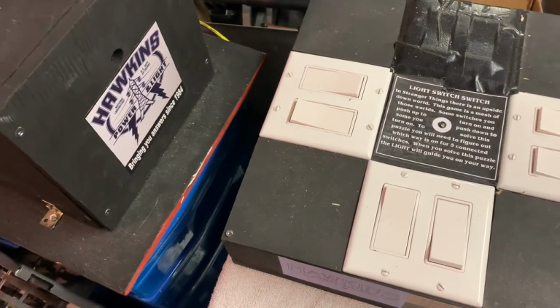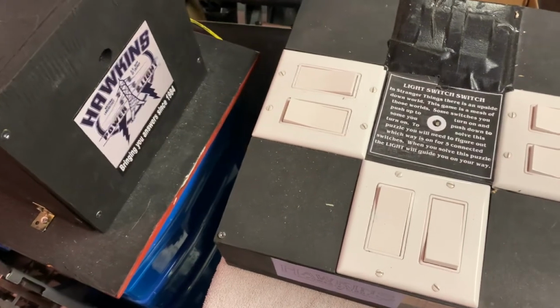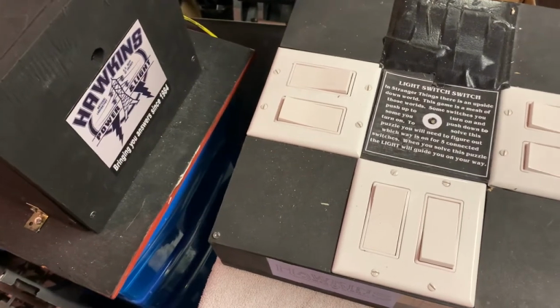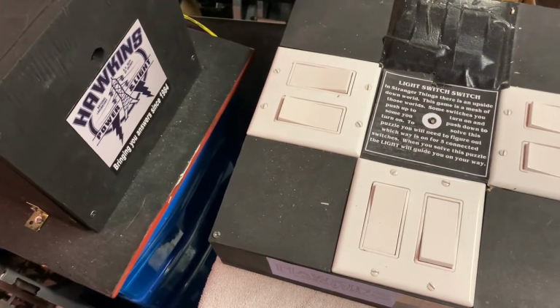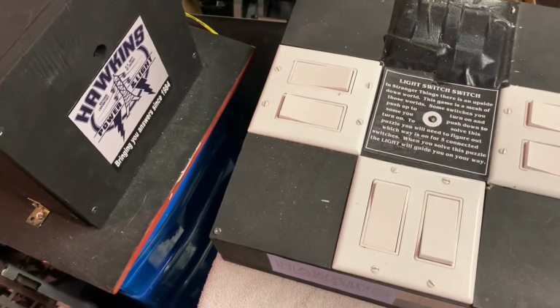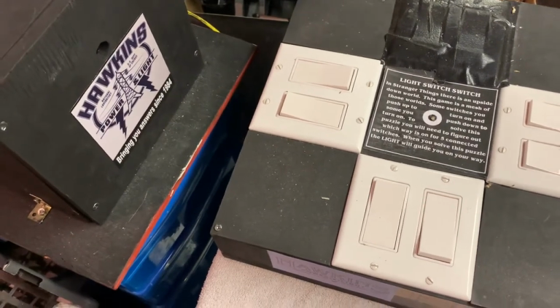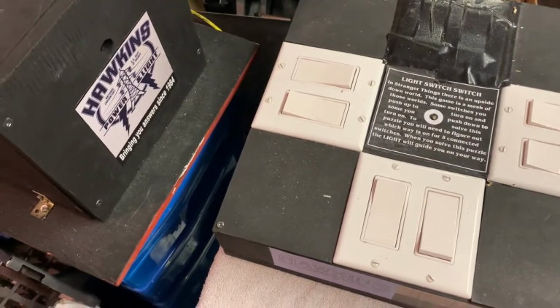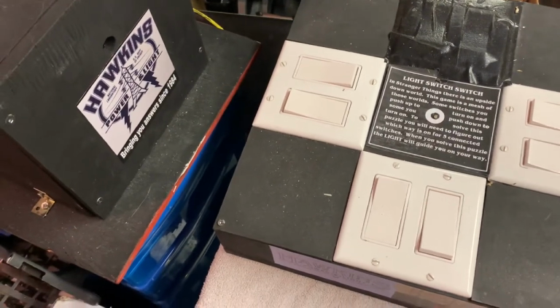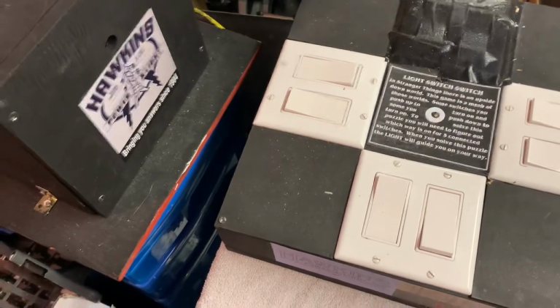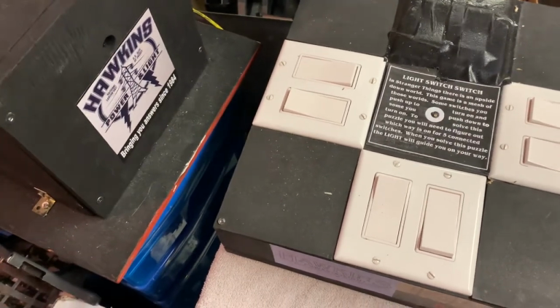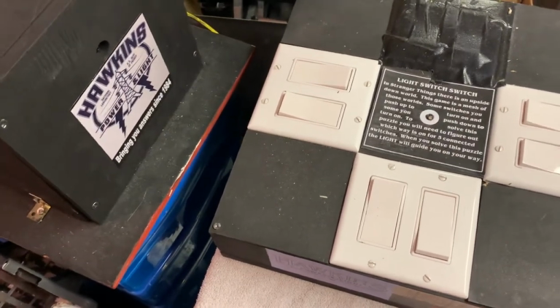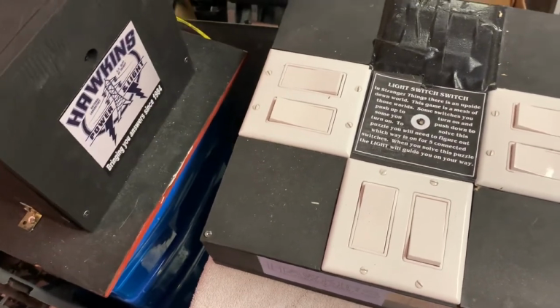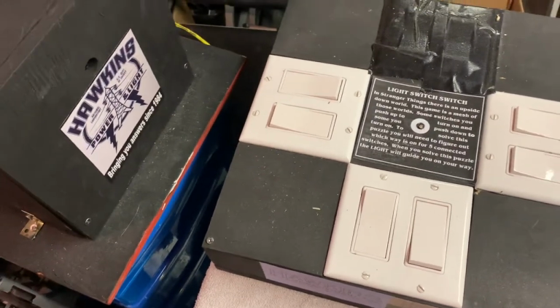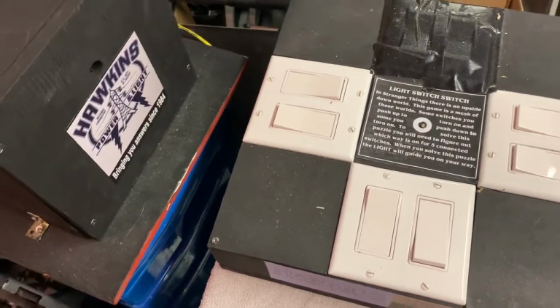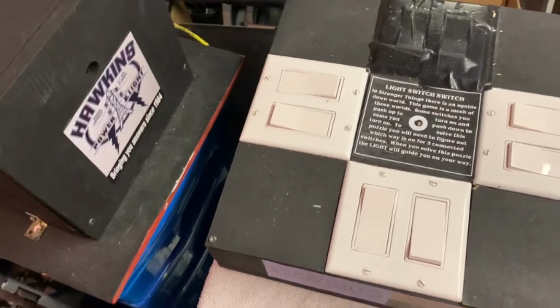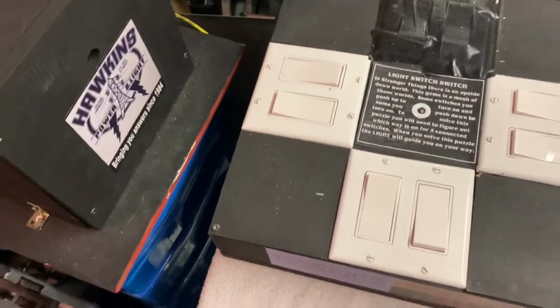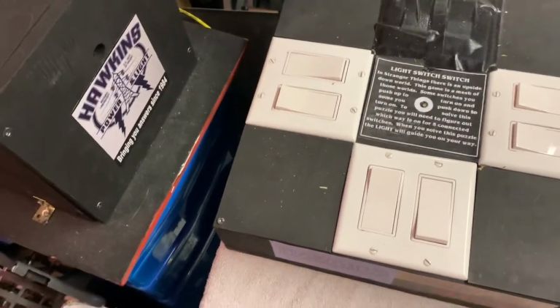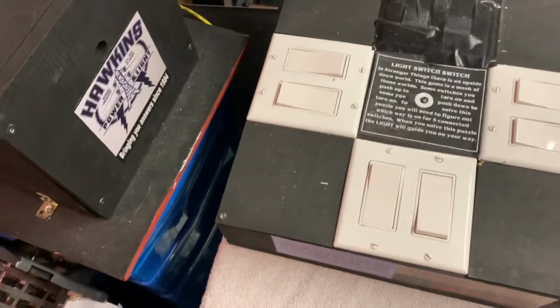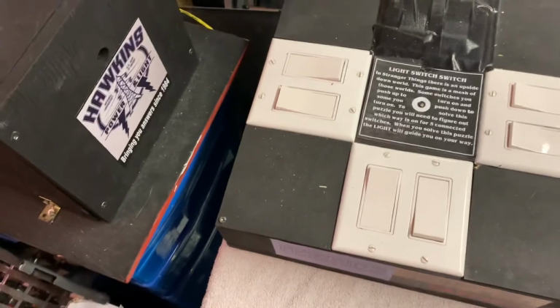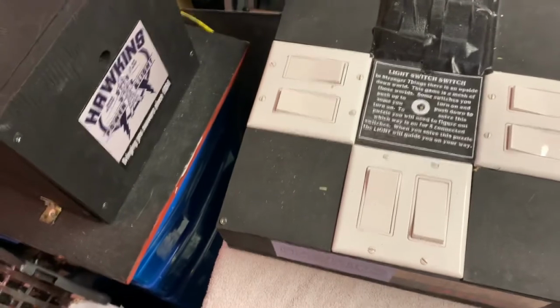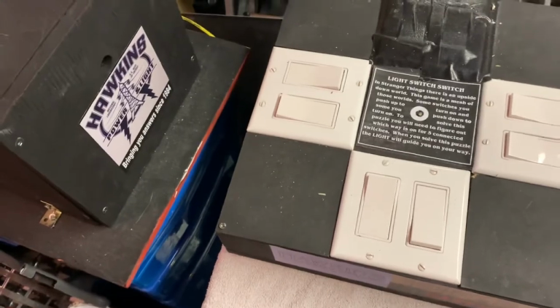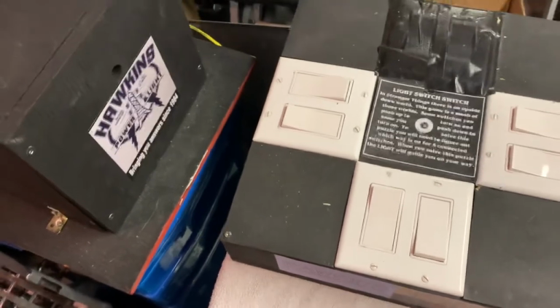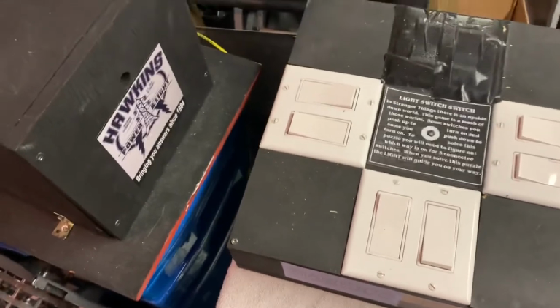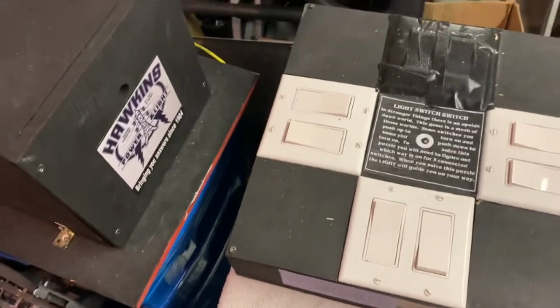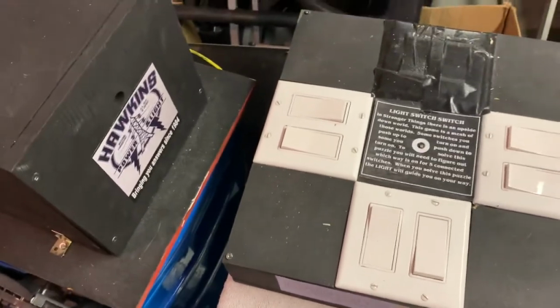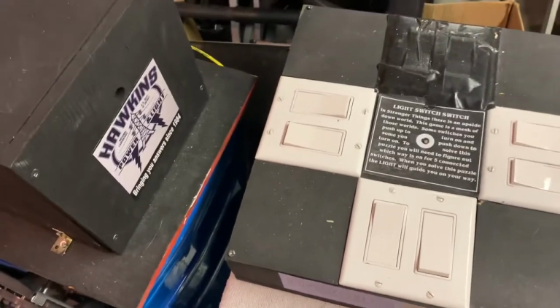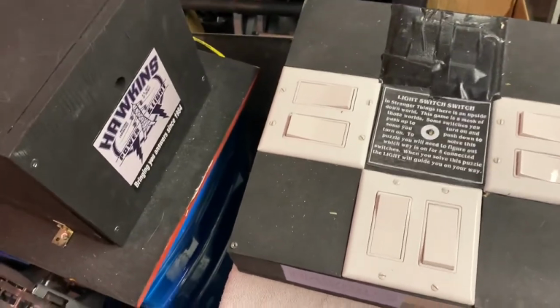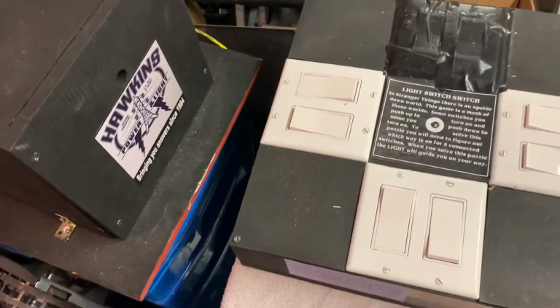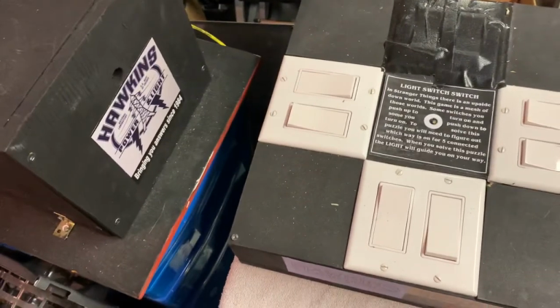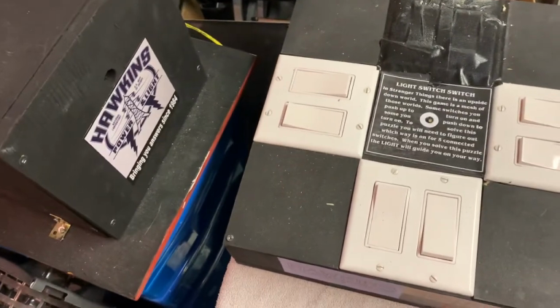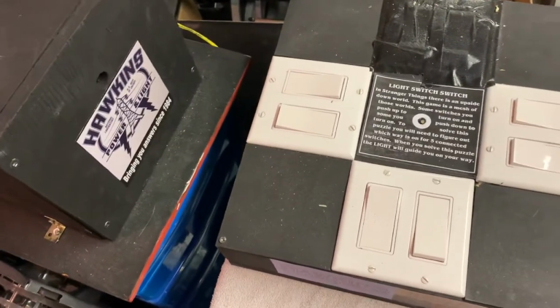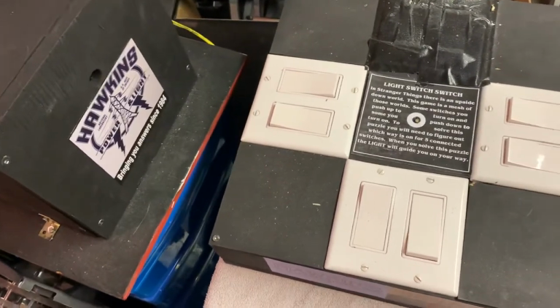This is another game in the series of easy escape room games. This is one I made for the Stranger Things escape room a few years back at their local high school.